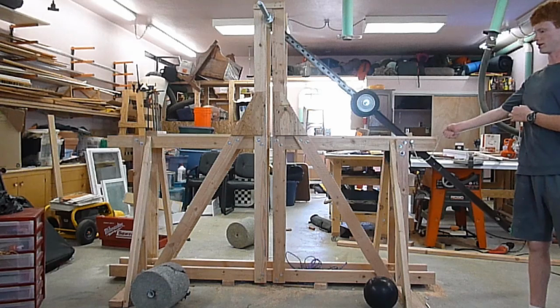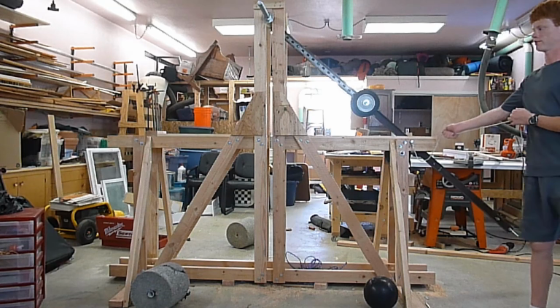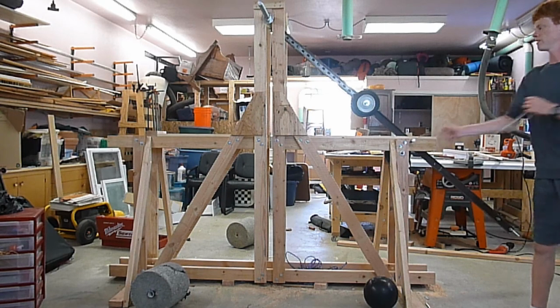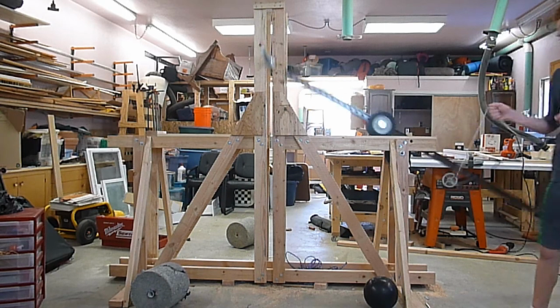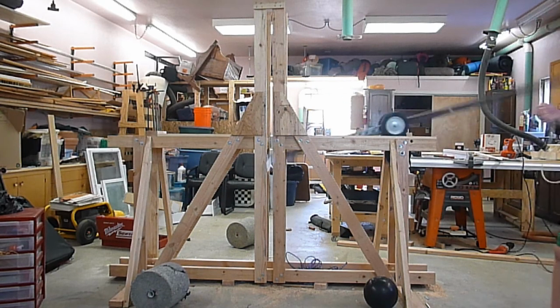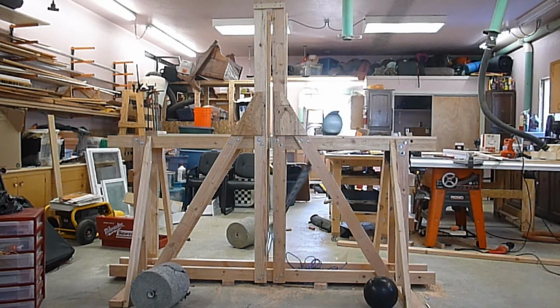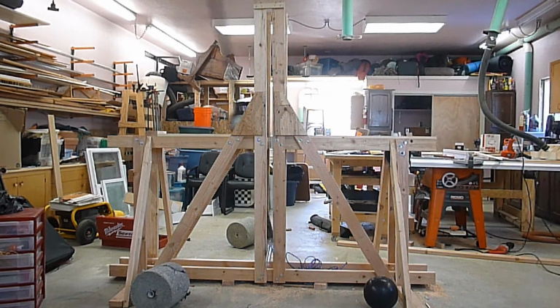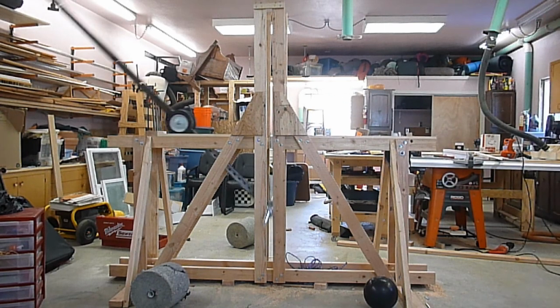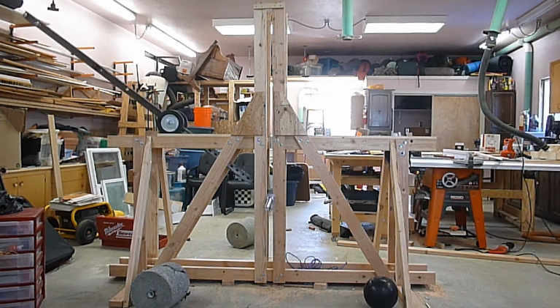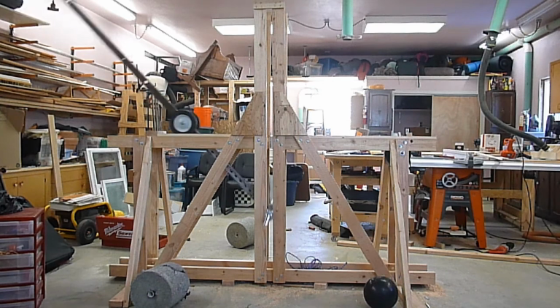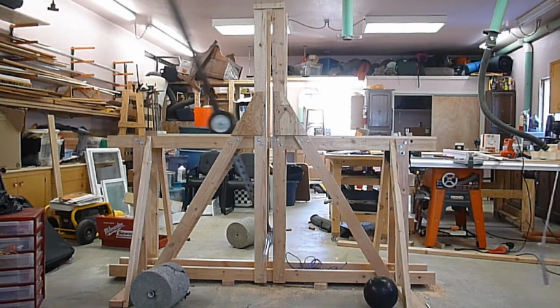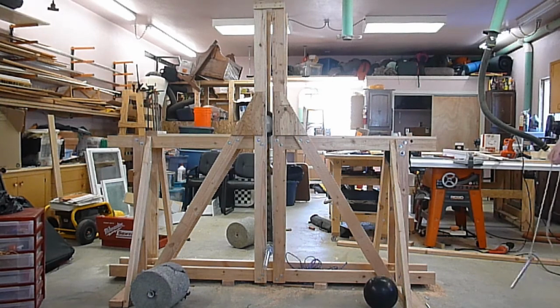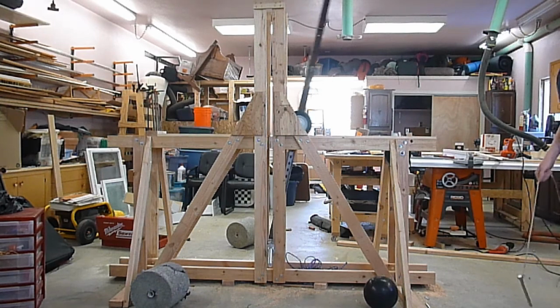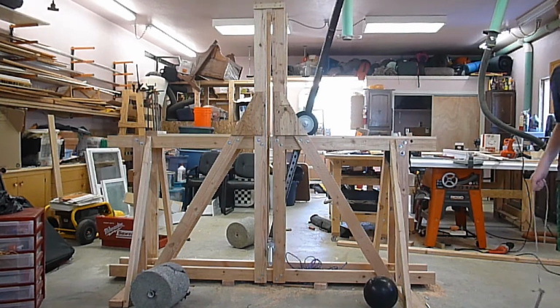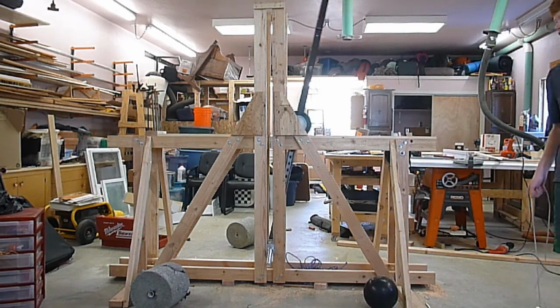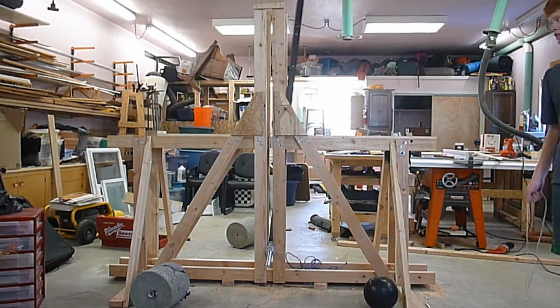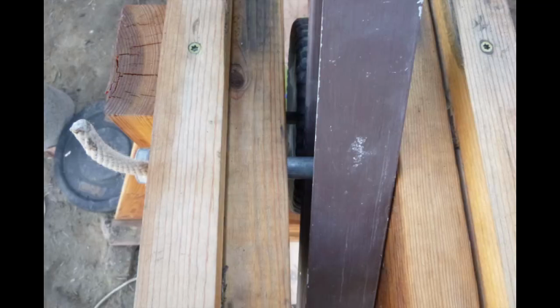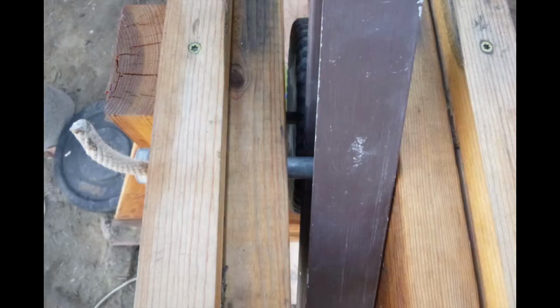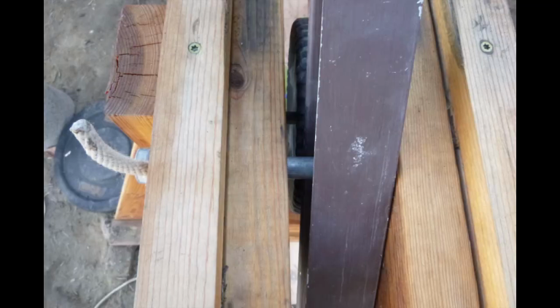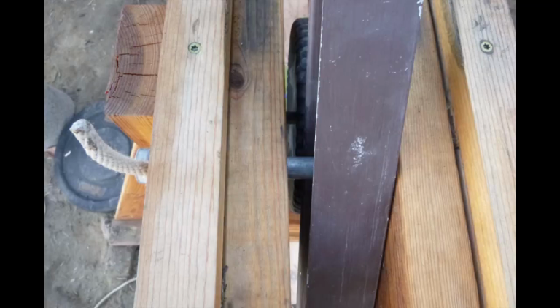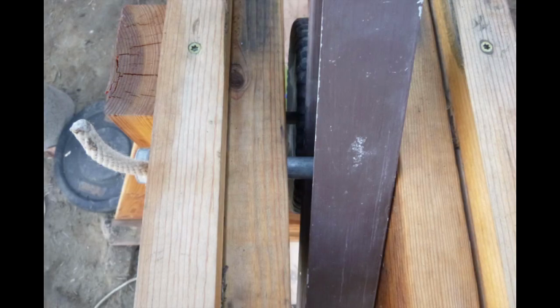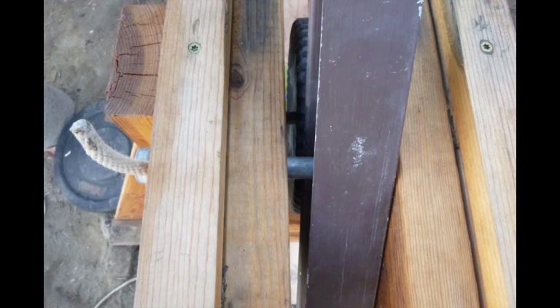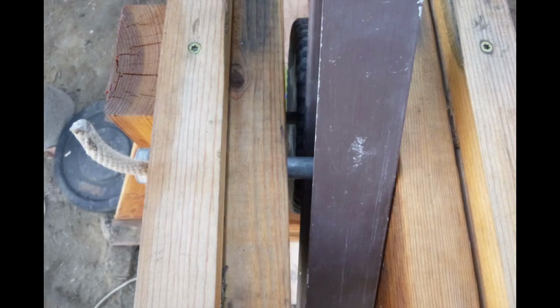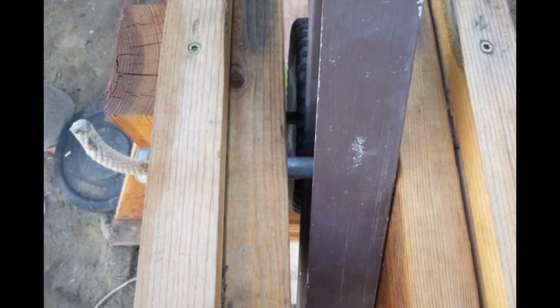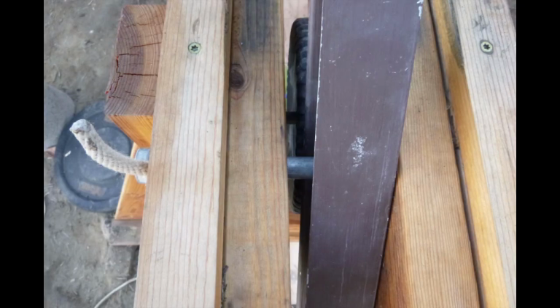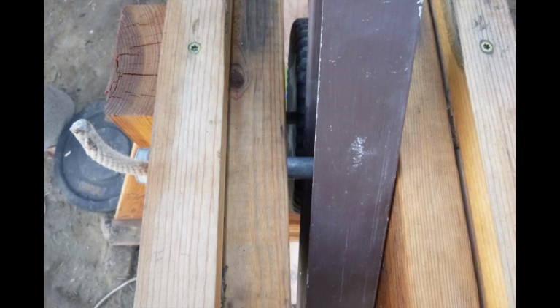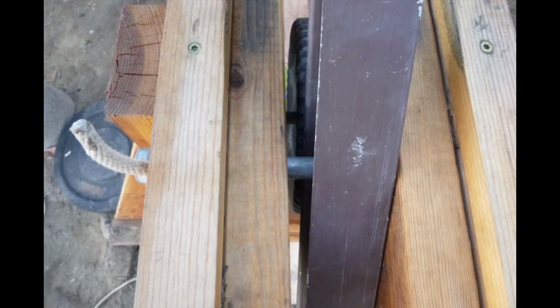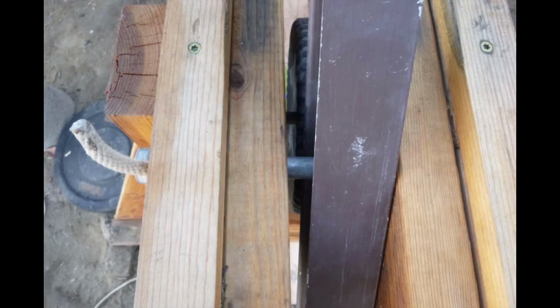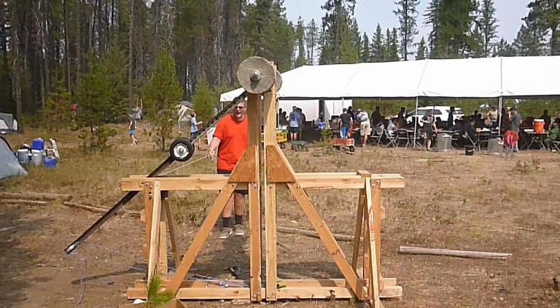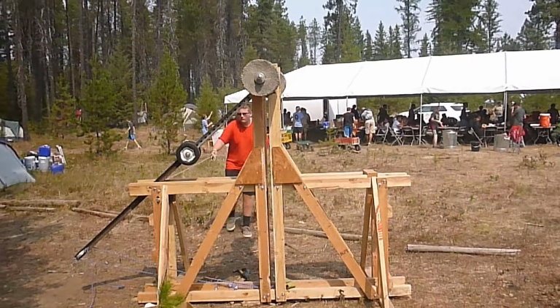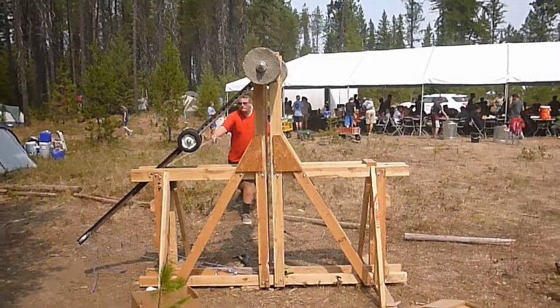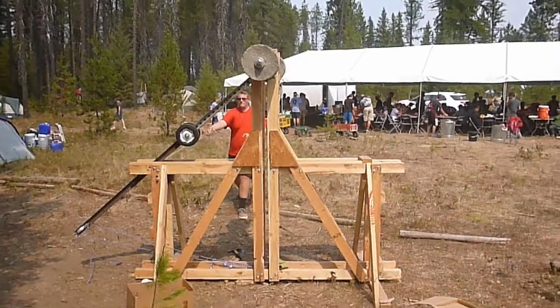We struggled to find a competent trigger style, as the trebuchet was neither traditional nor lightweight. We solved this with a 5/8 inch steel bolt going straight through the frame and the arm.